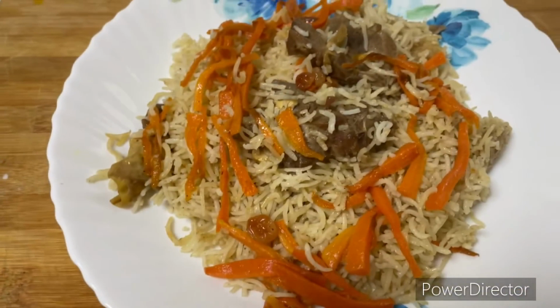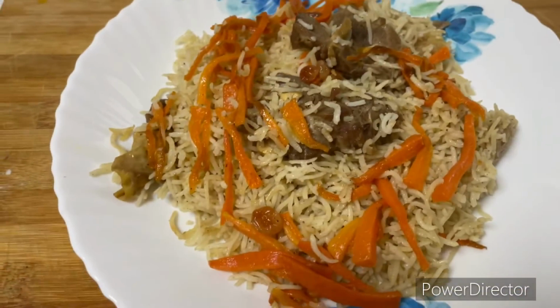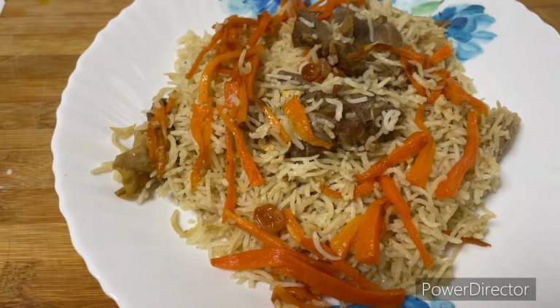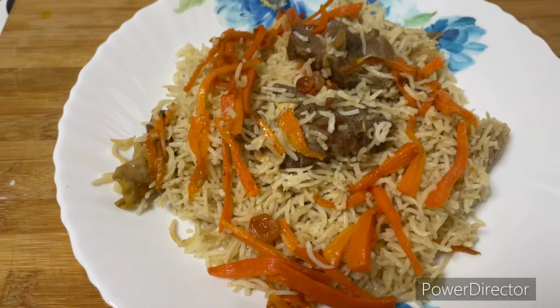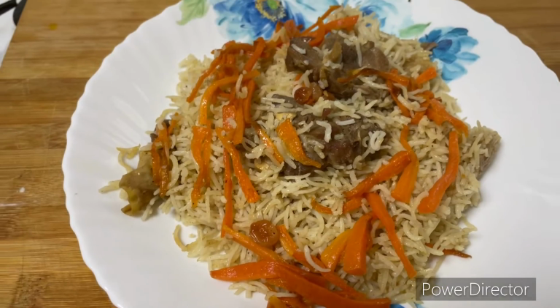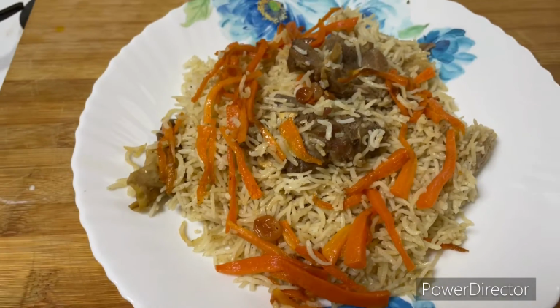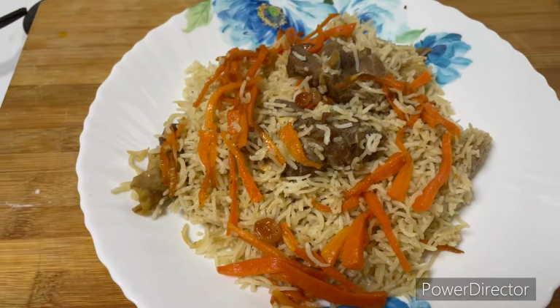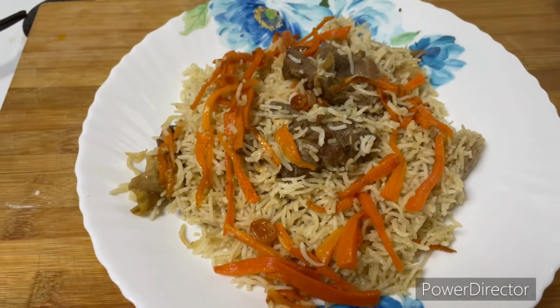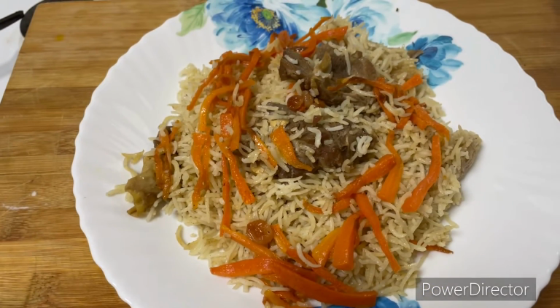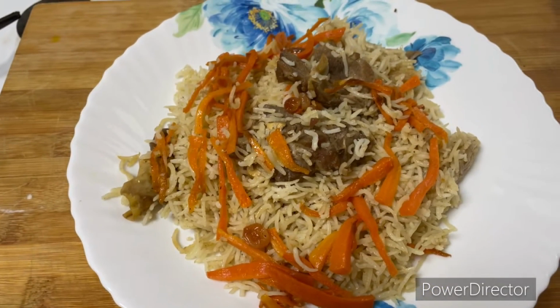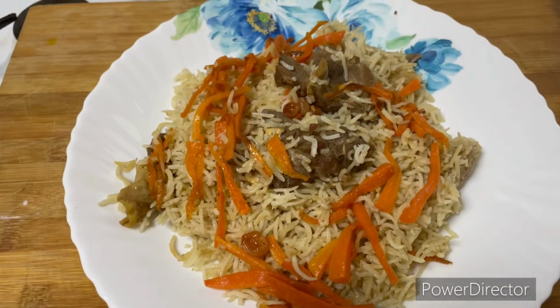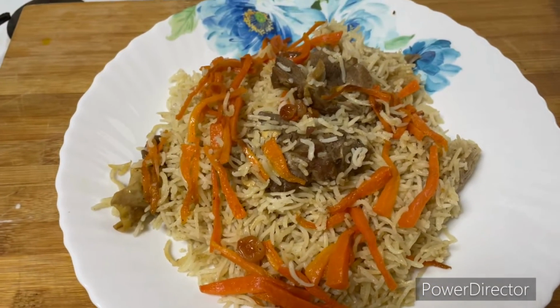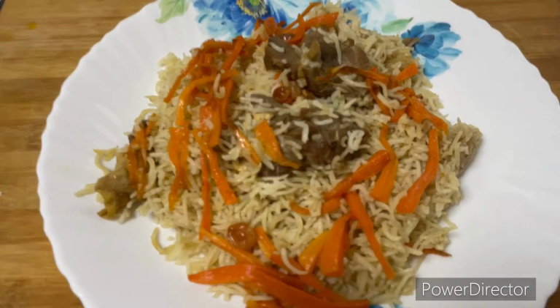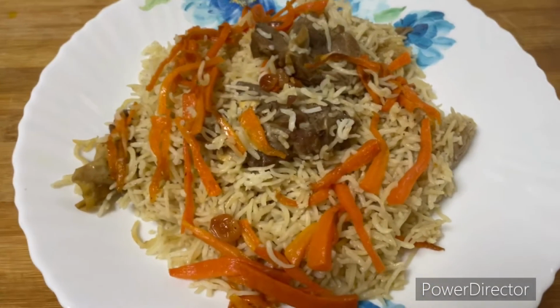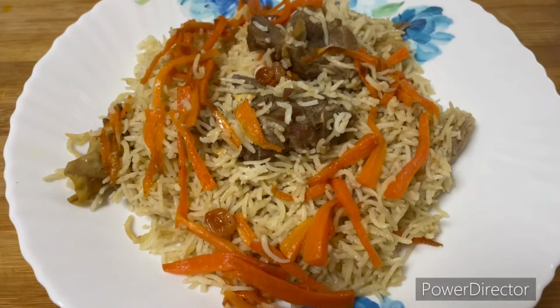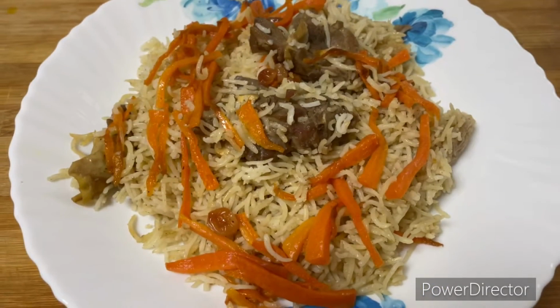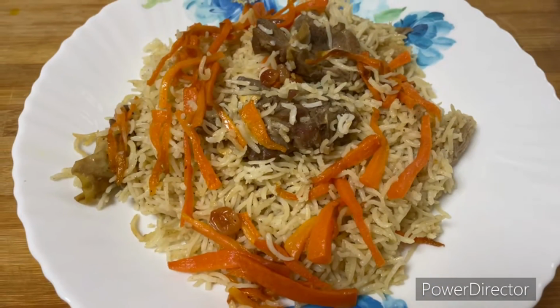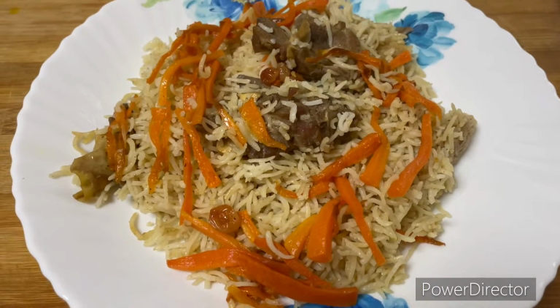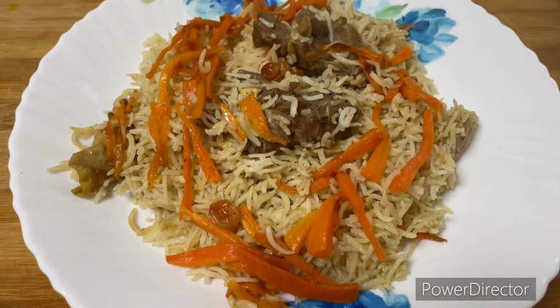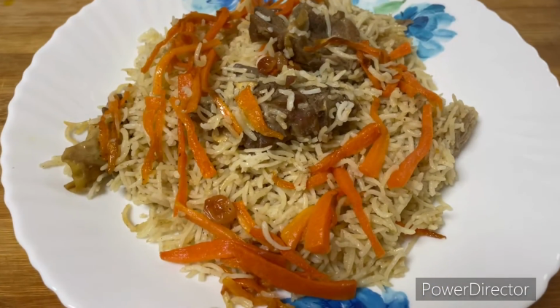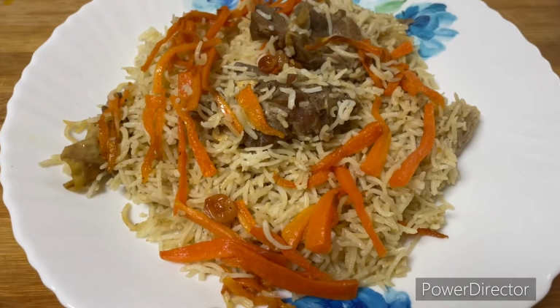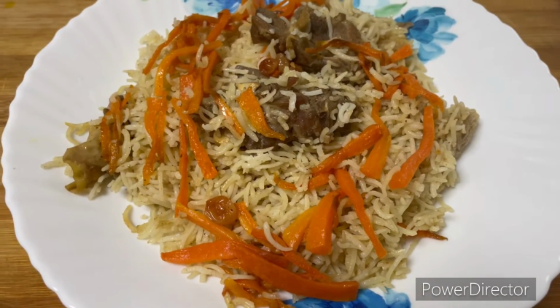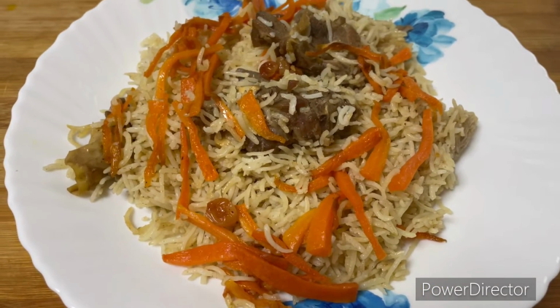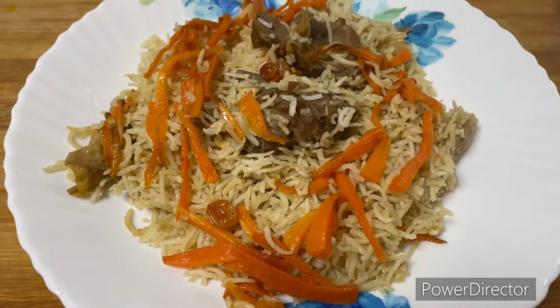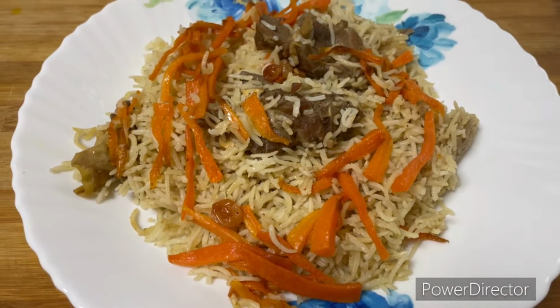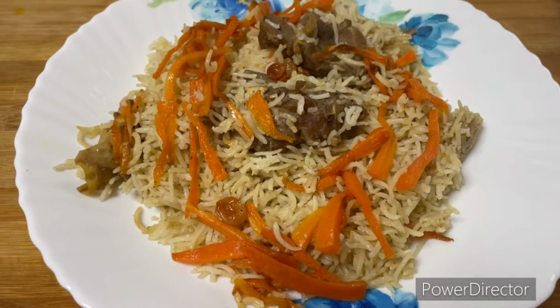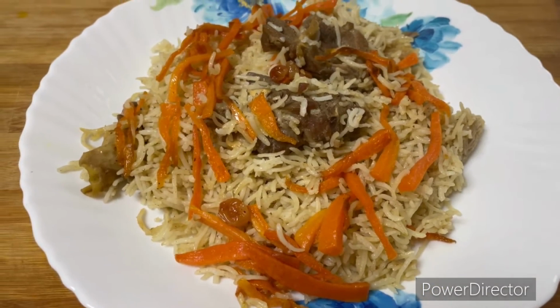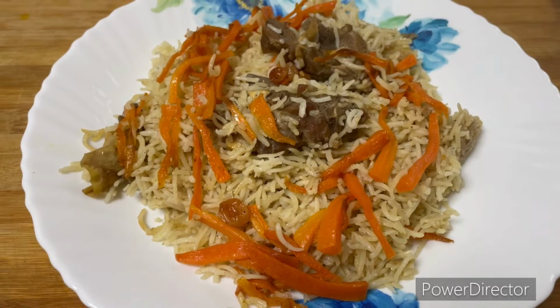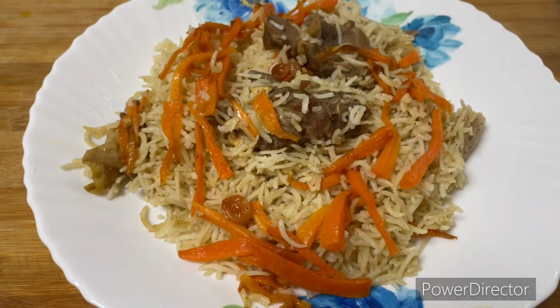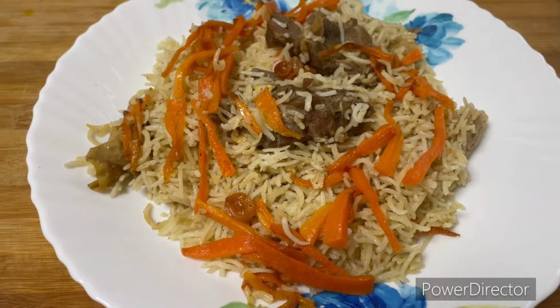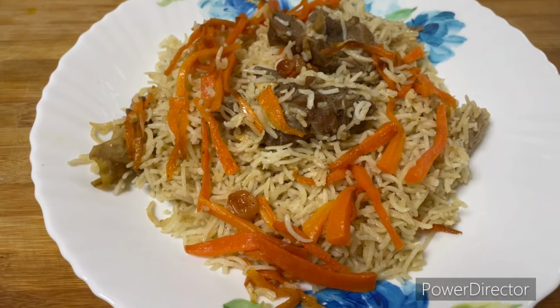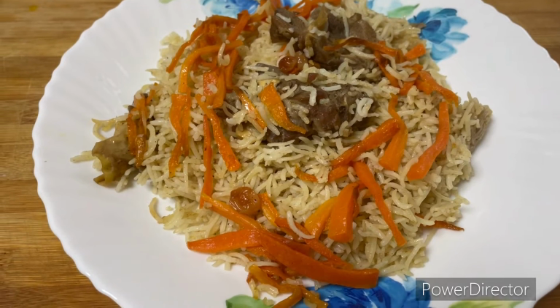Assalamualaikum, welcome to my channel. Hello friends. This recipe is Afghani Pulao. Let's see how to make this Afghani Pulao.